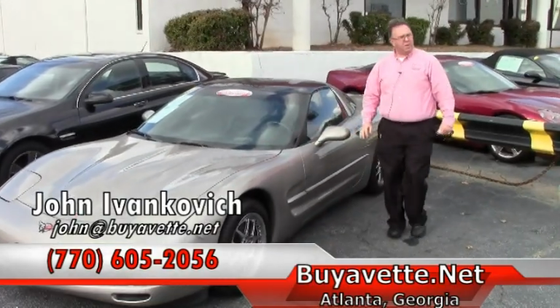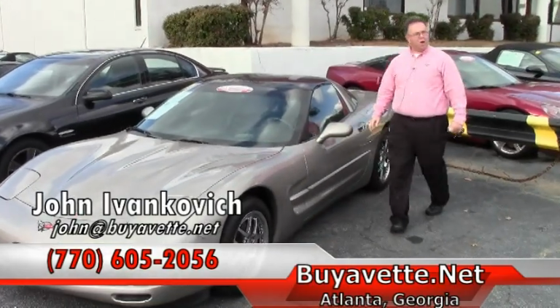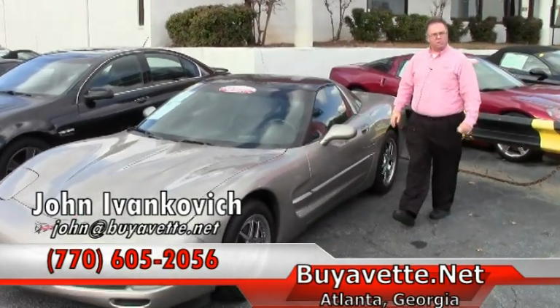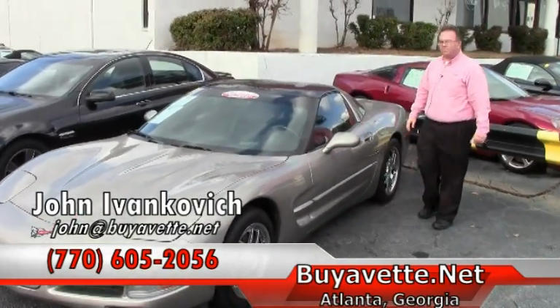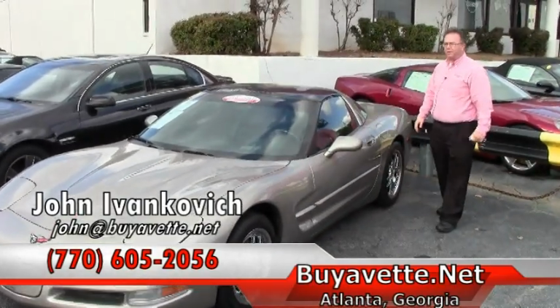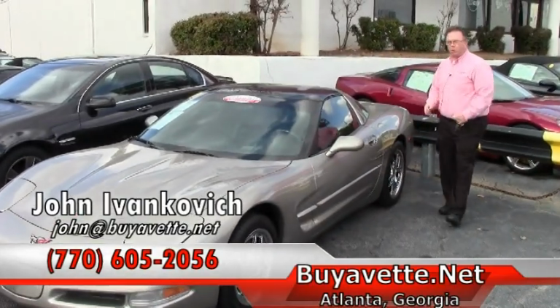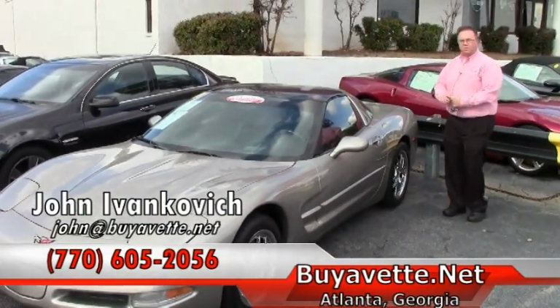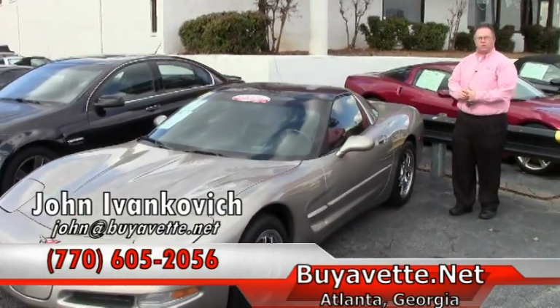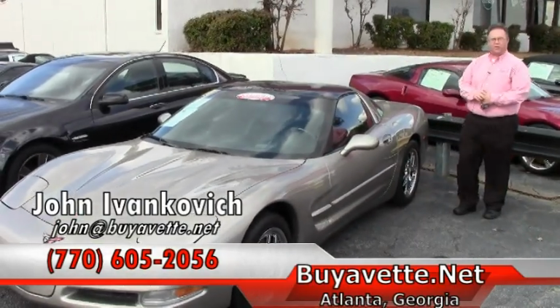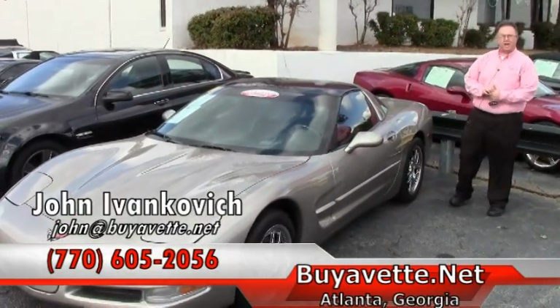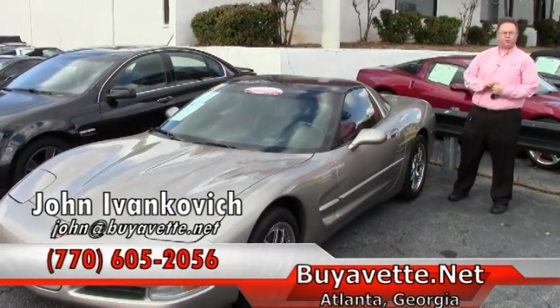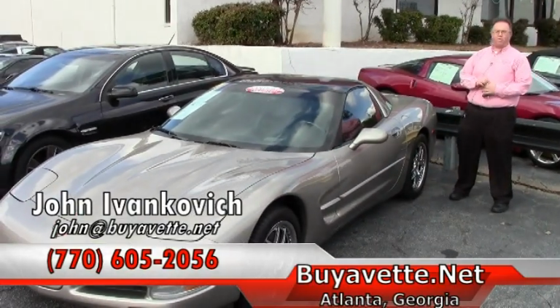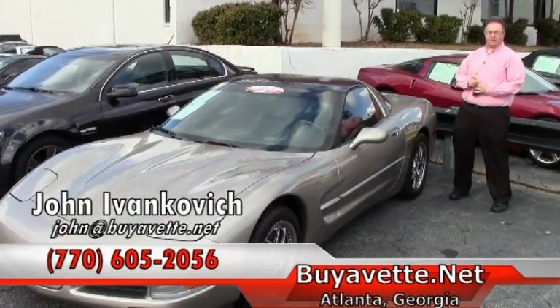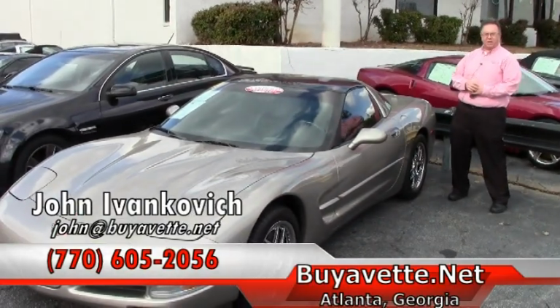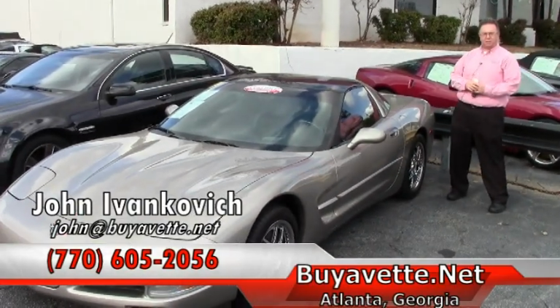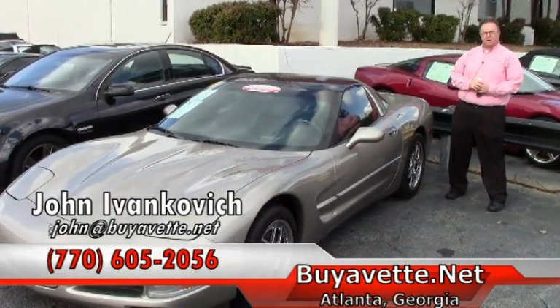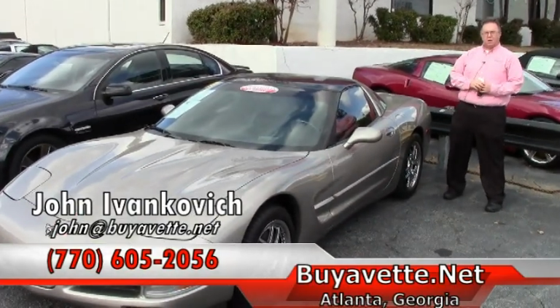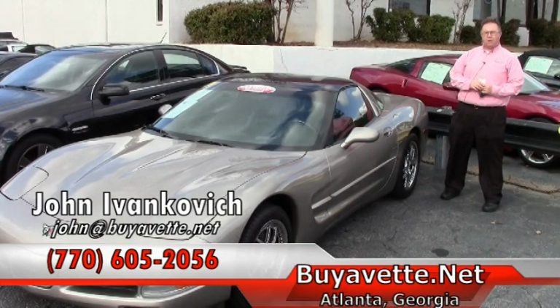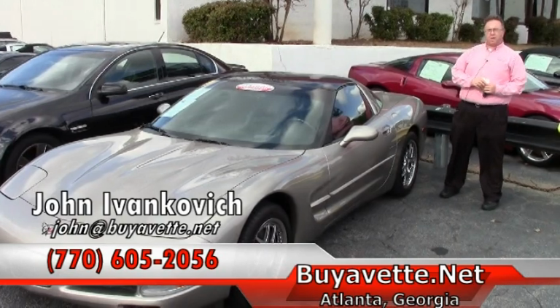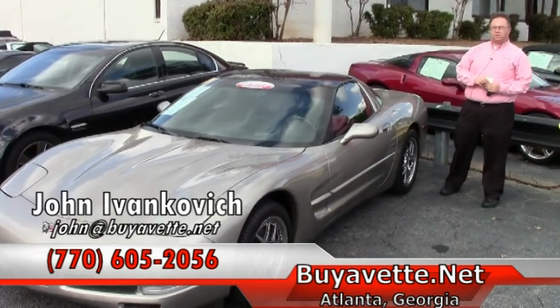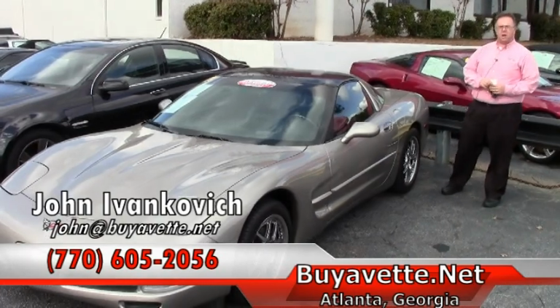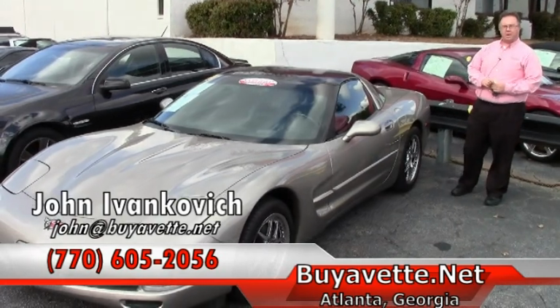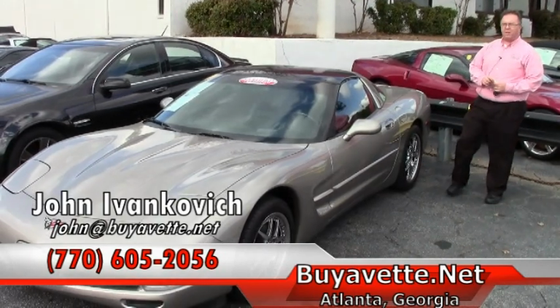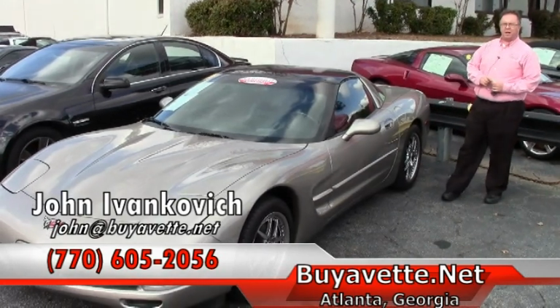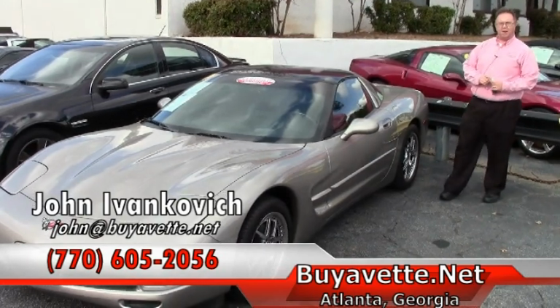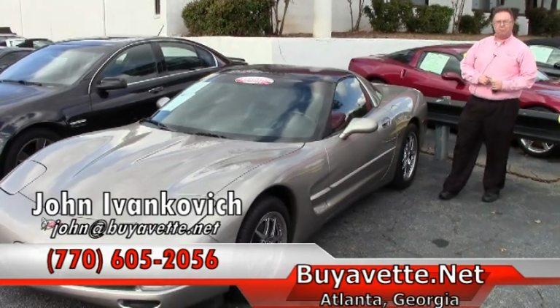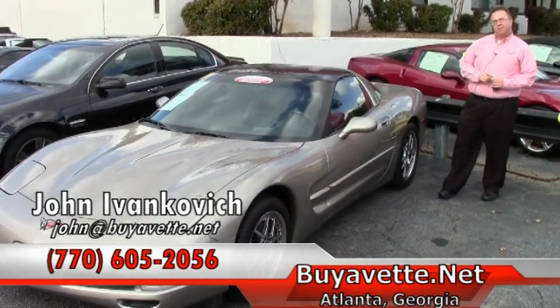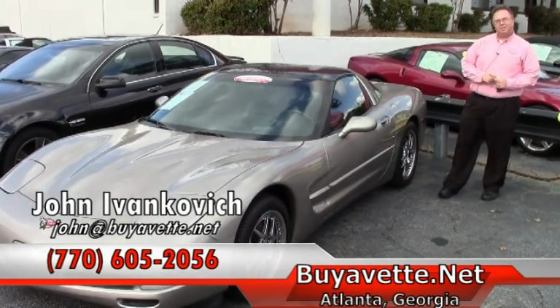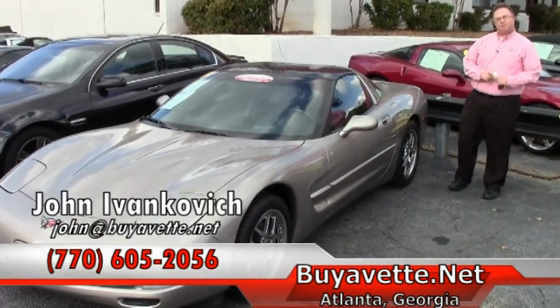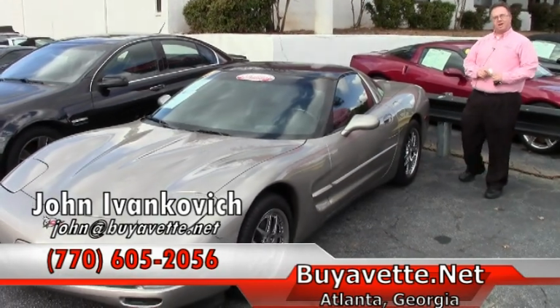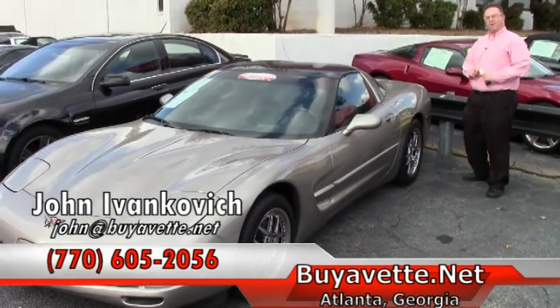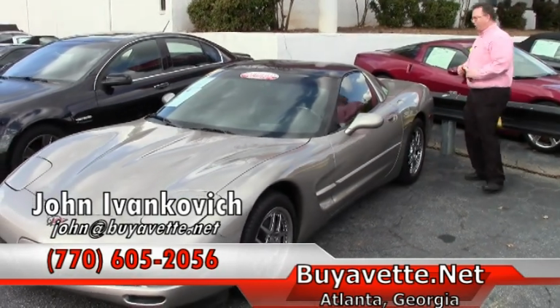Give me a call at 770-605-2056 or email john at buyavet.net. We'll see you out on the road.